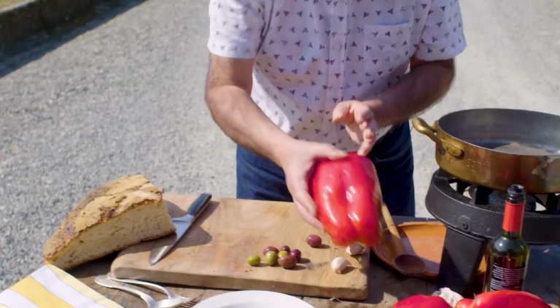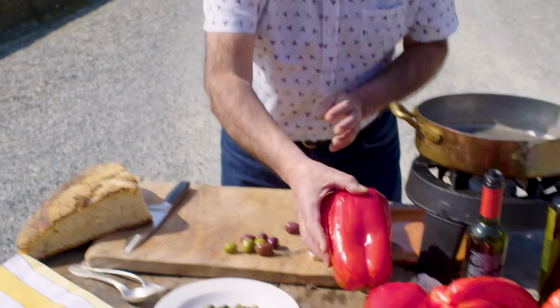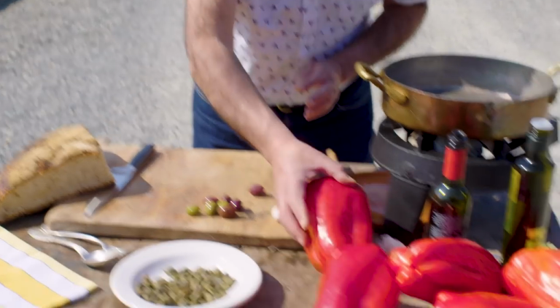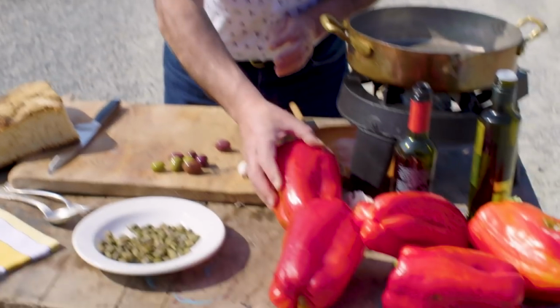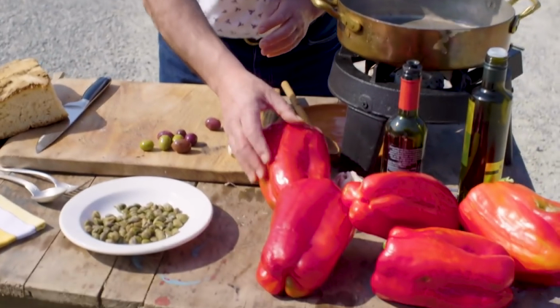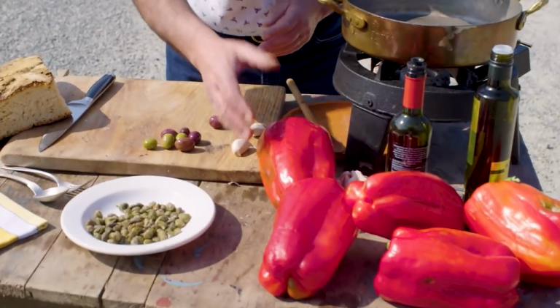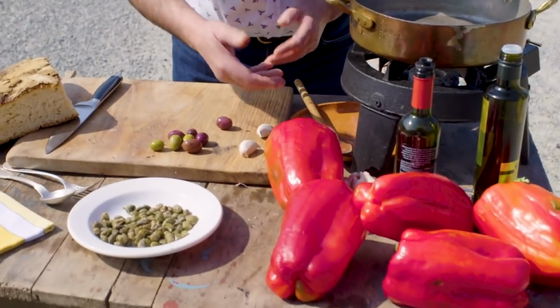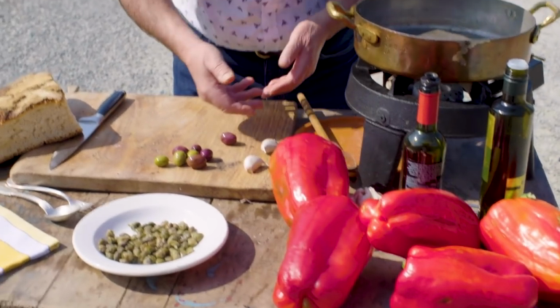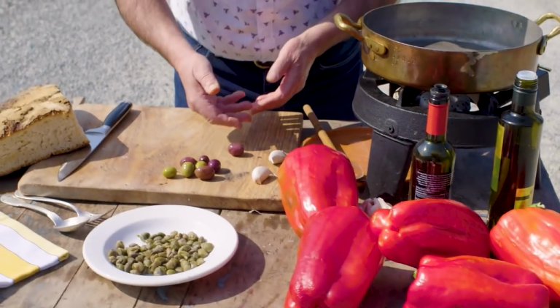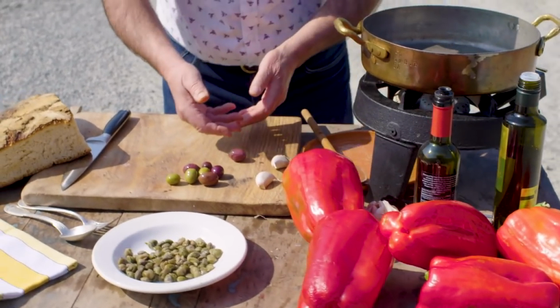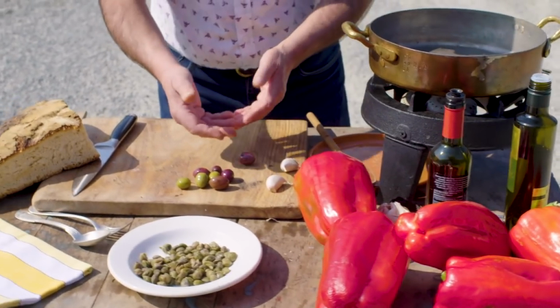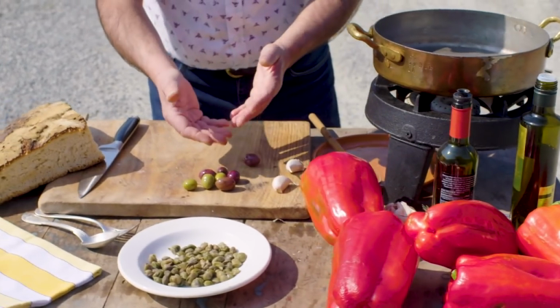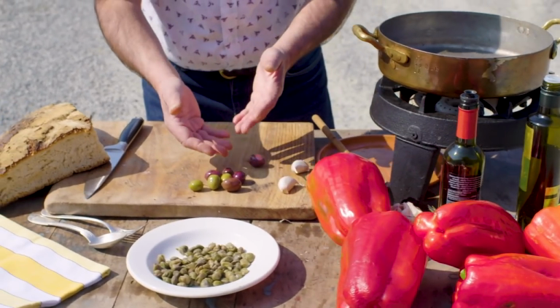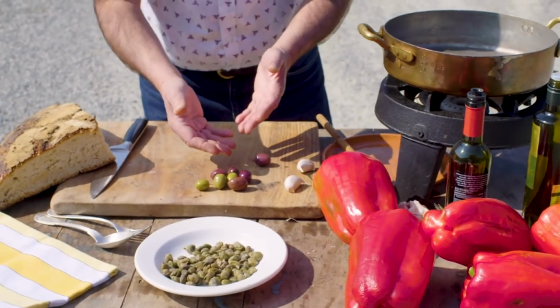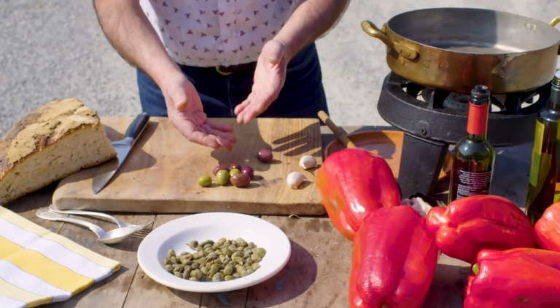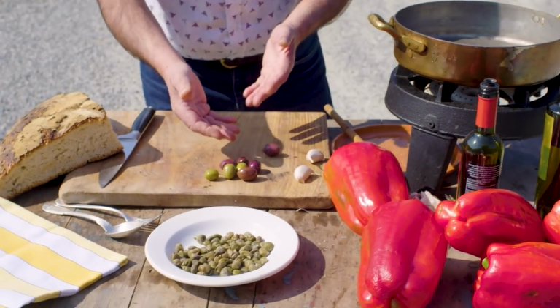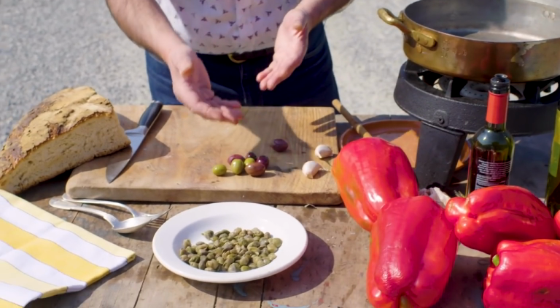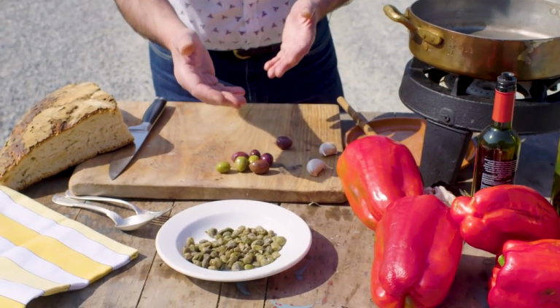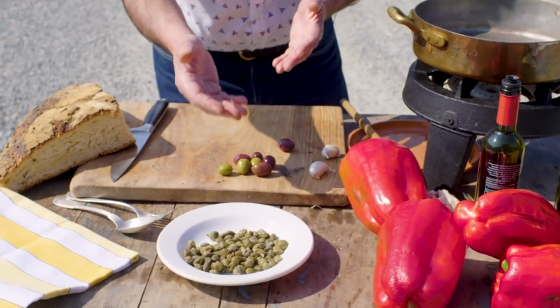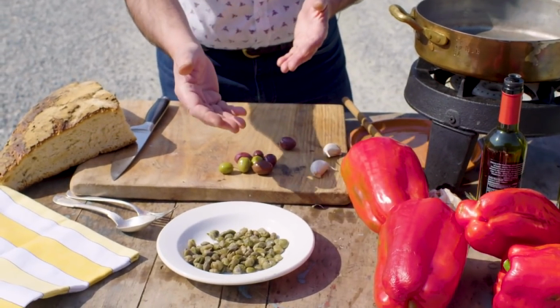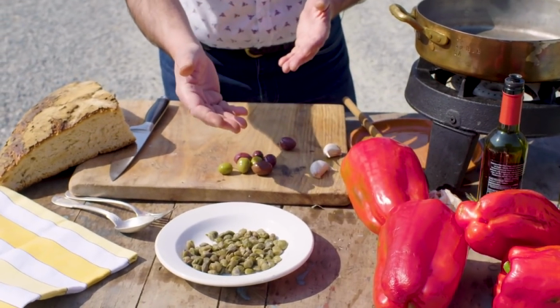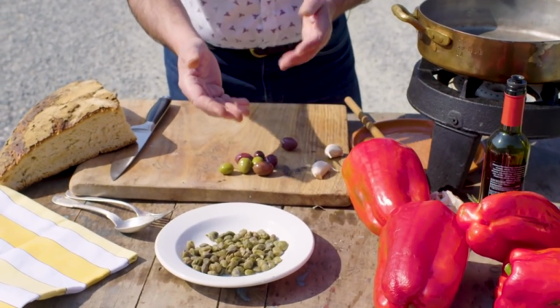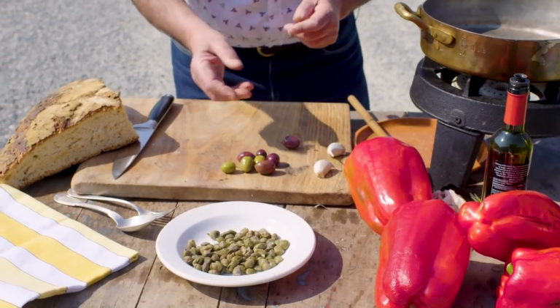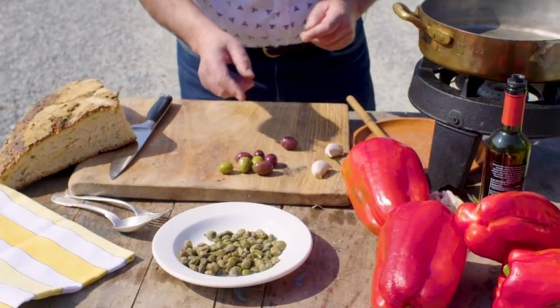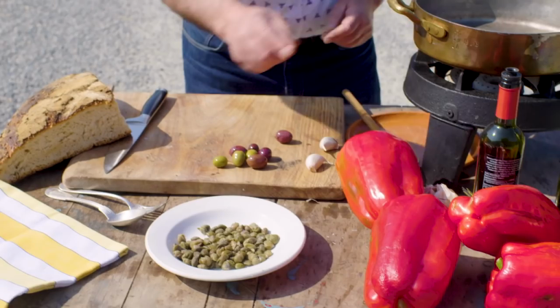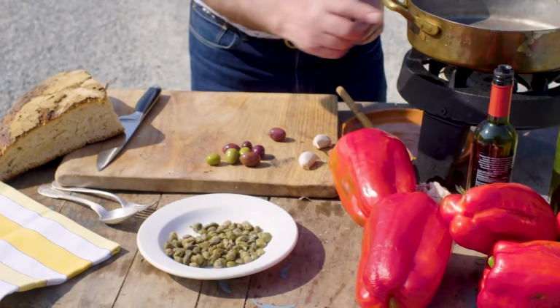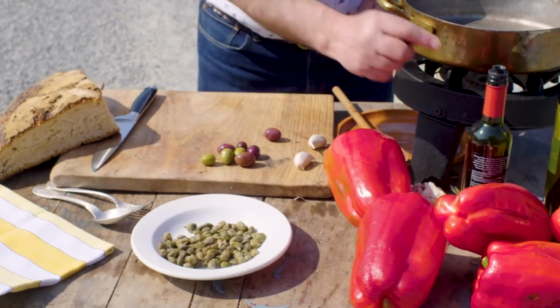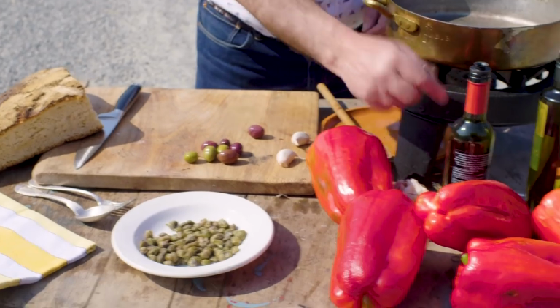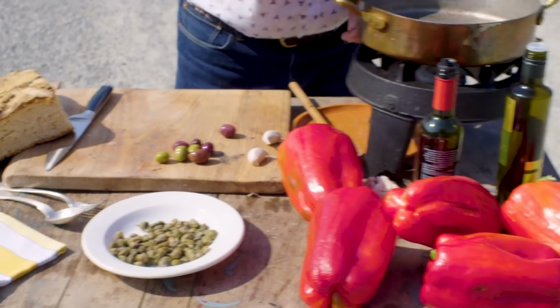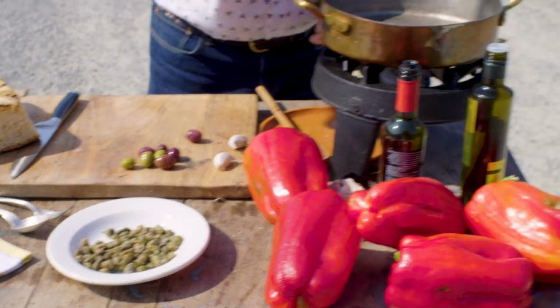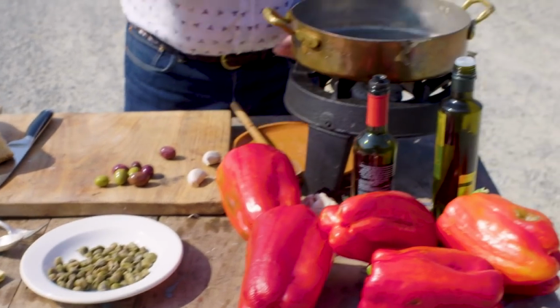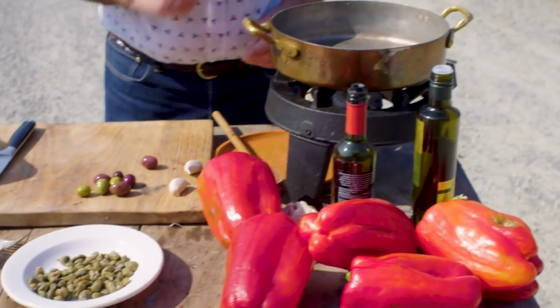The ingredients are garlic, olives, capers, and a little bit of vinegar.